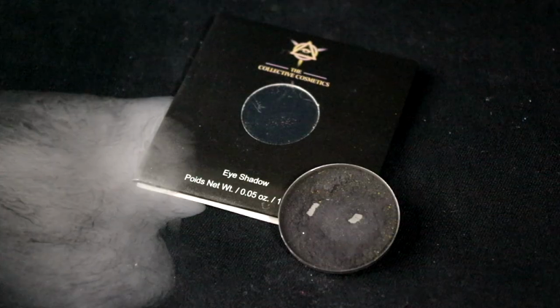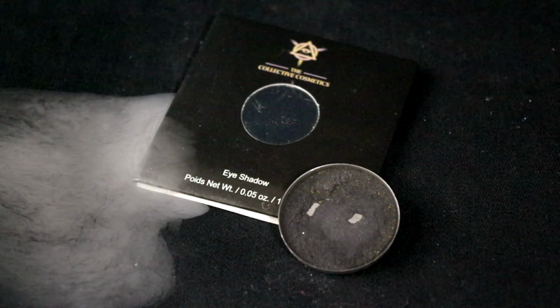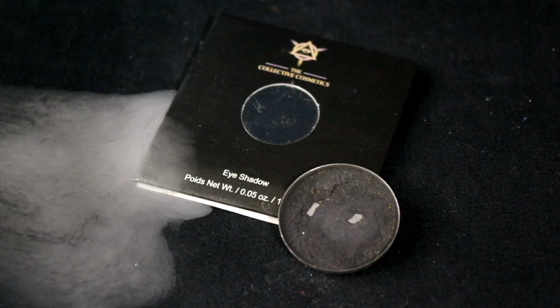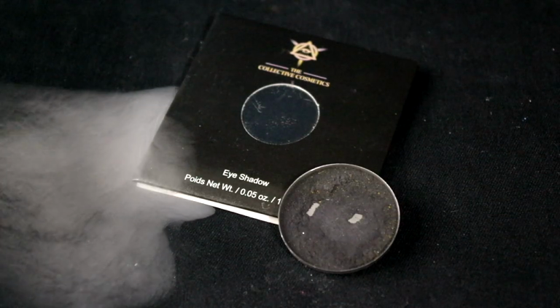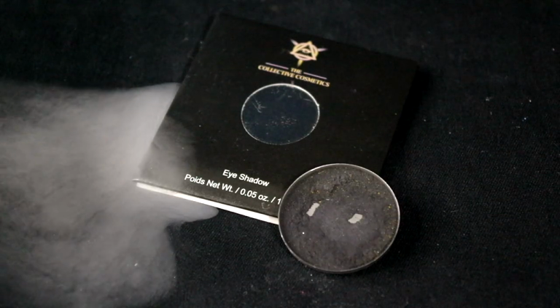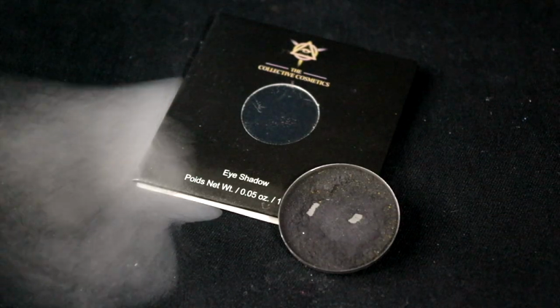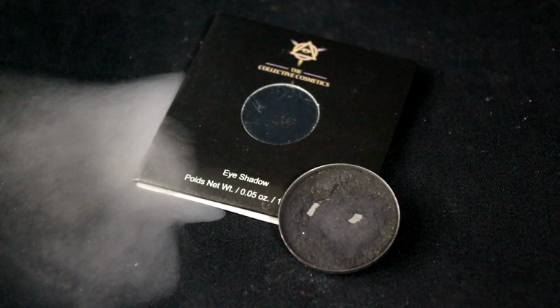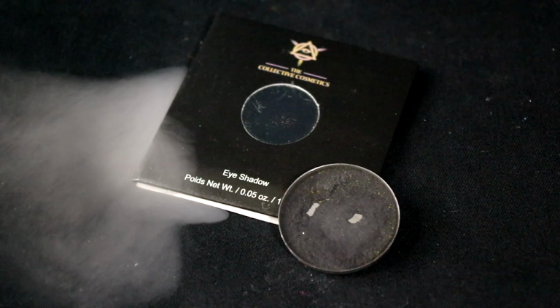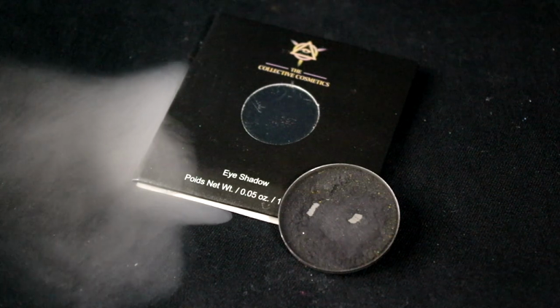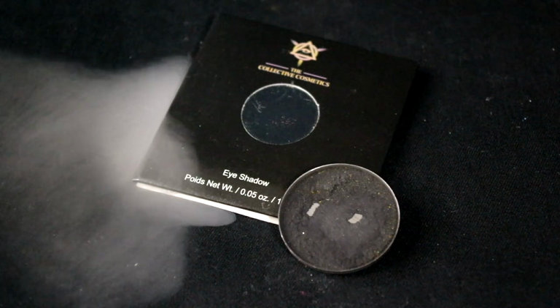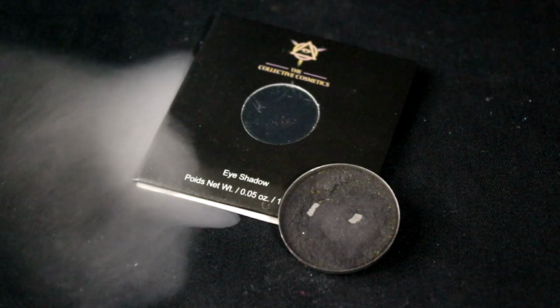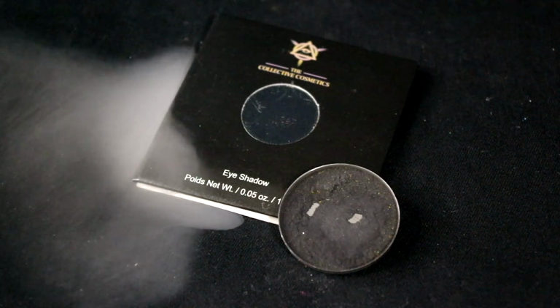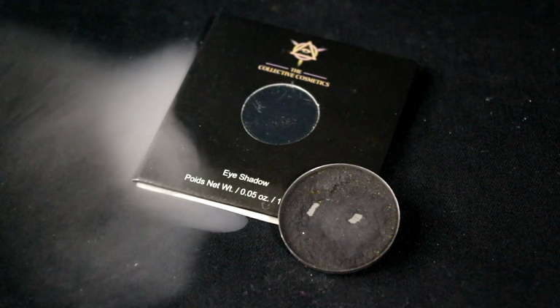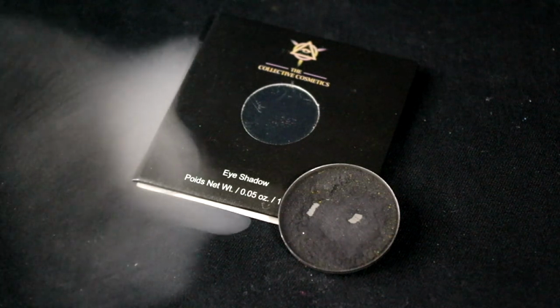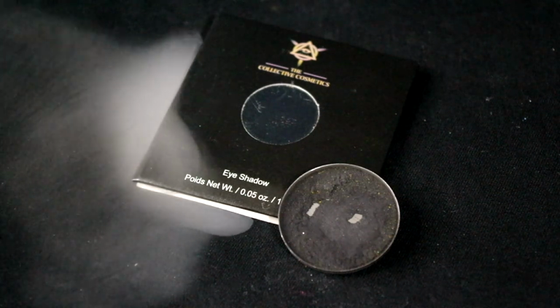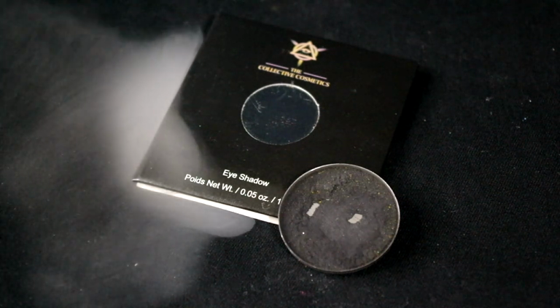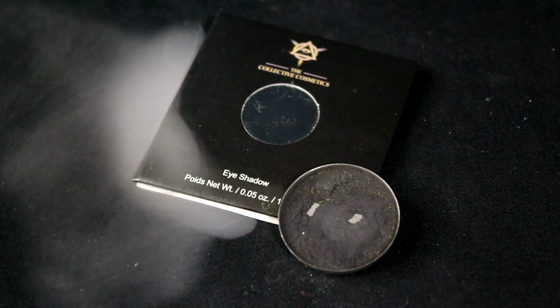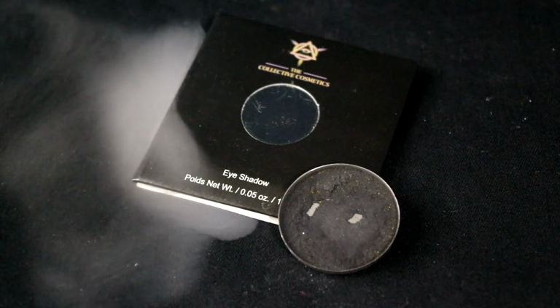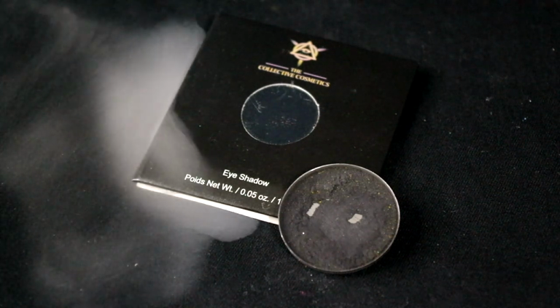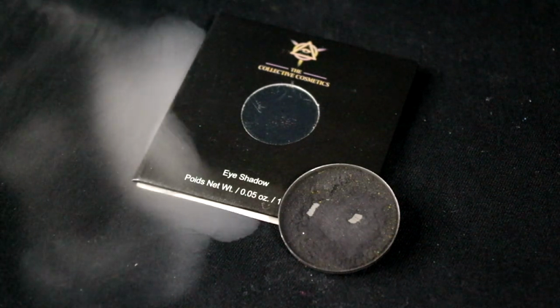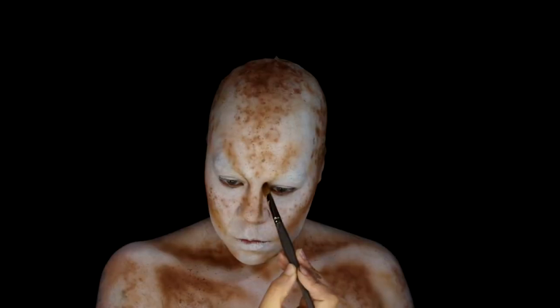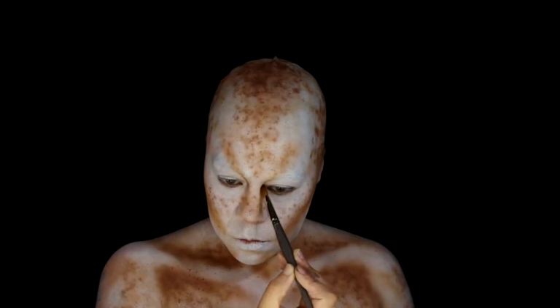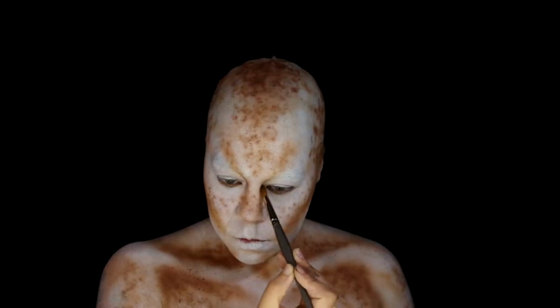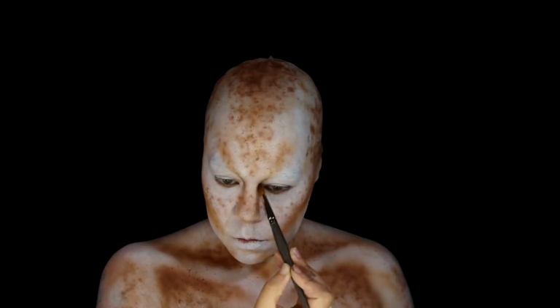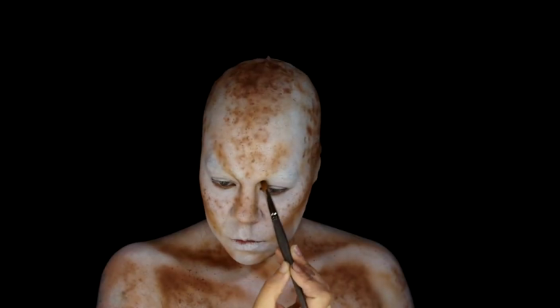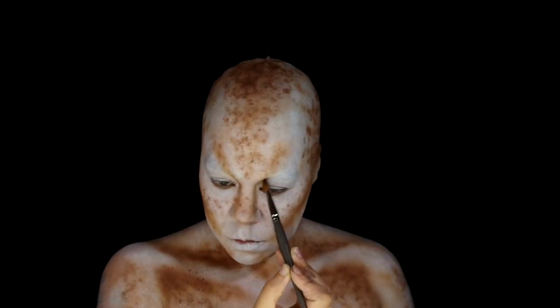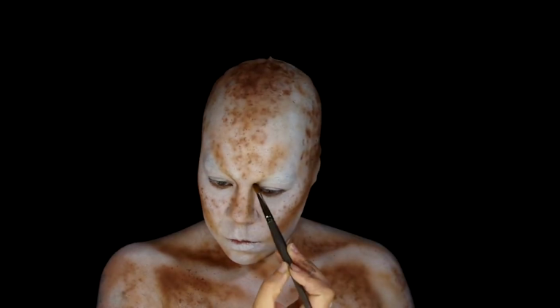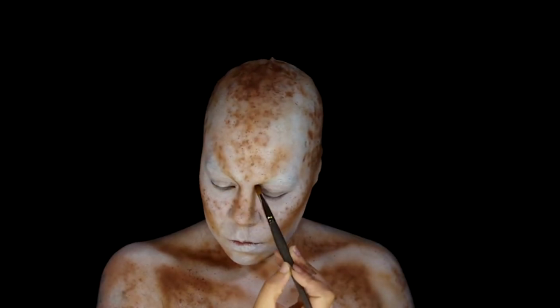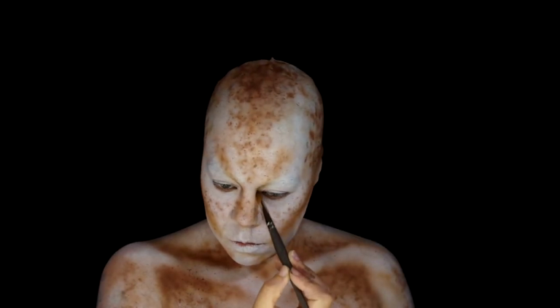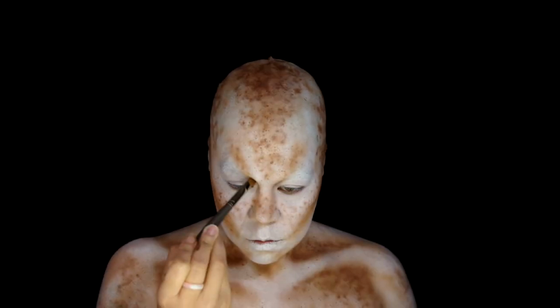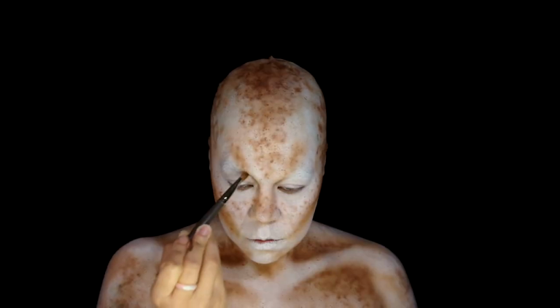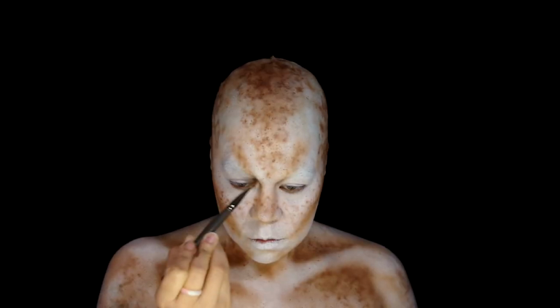Use the Collective Cosmetics eyeshadow color Abyss, carve out the inner area of the eye and up to the forehead.